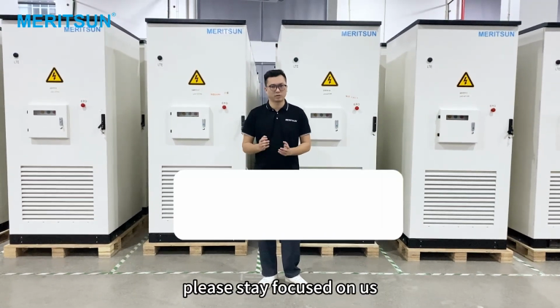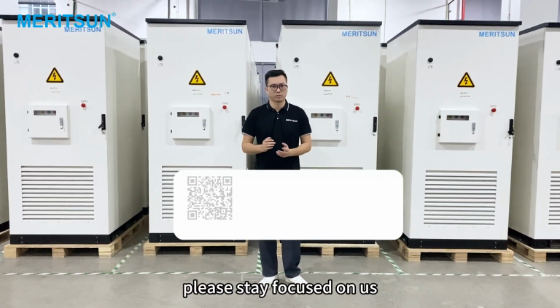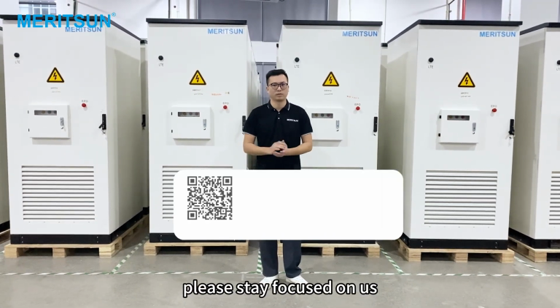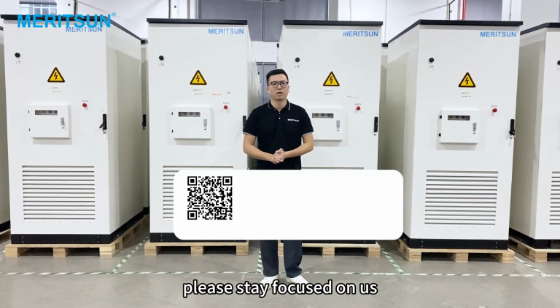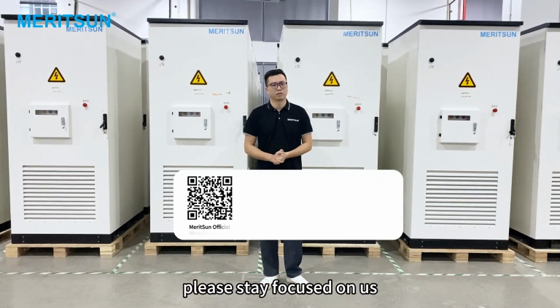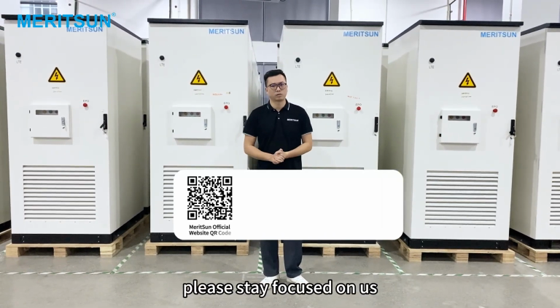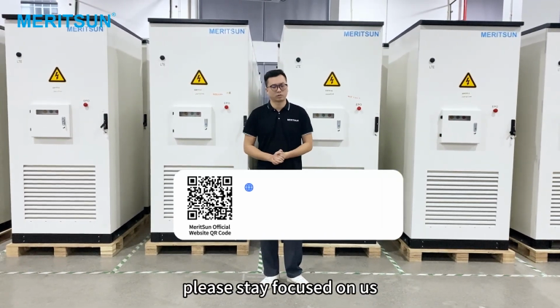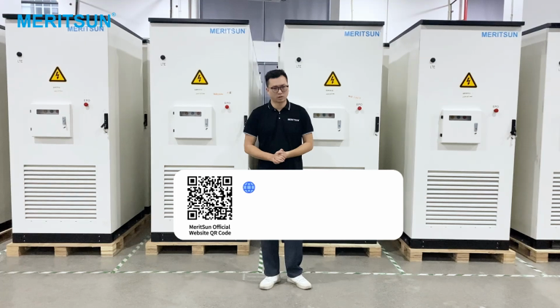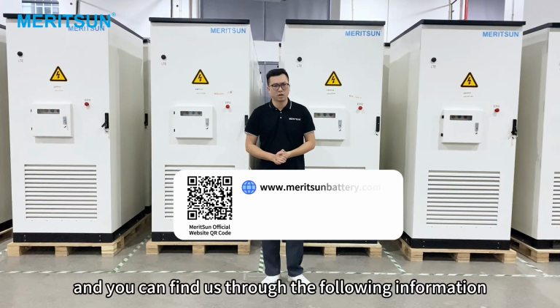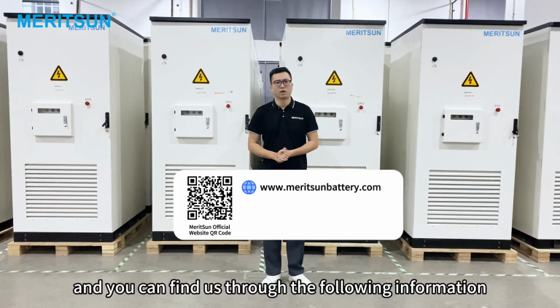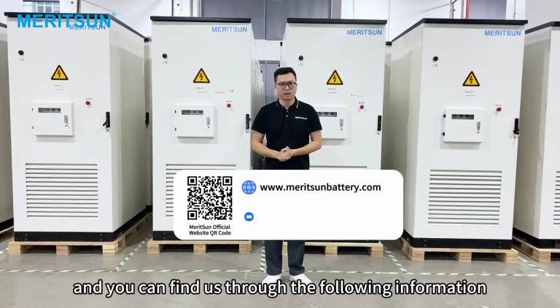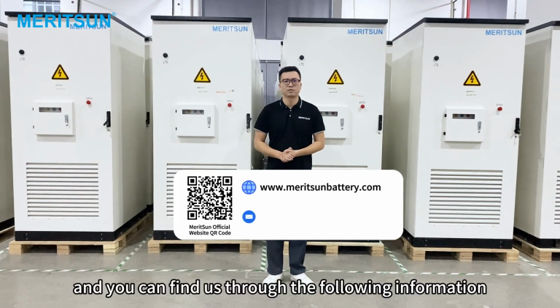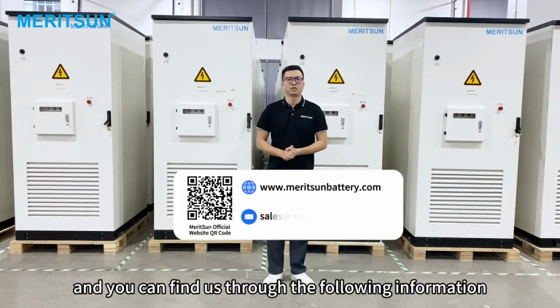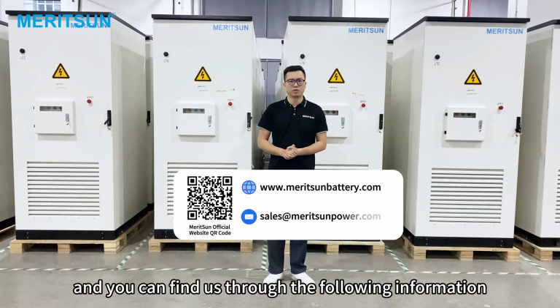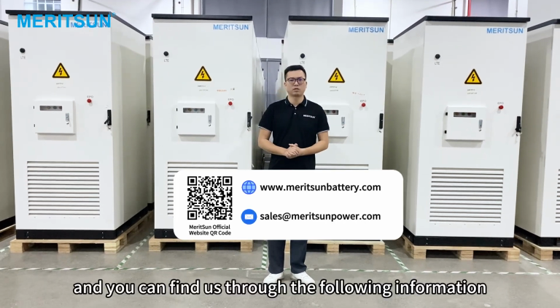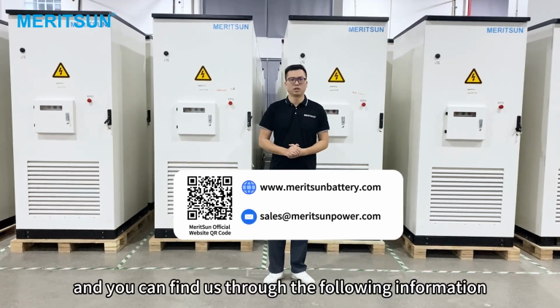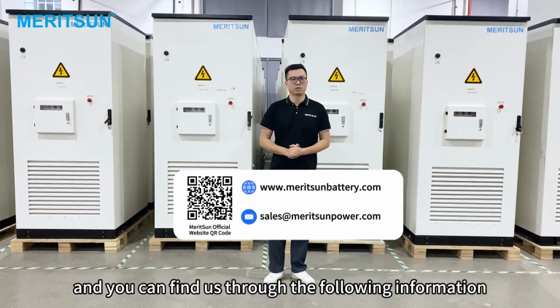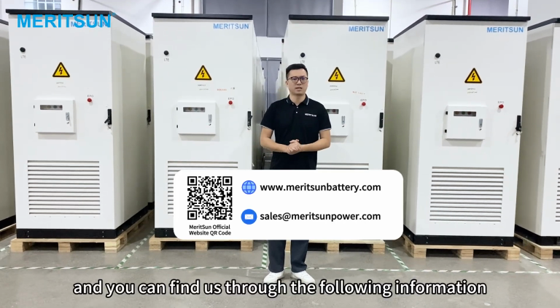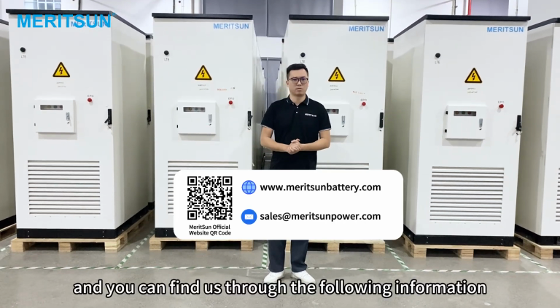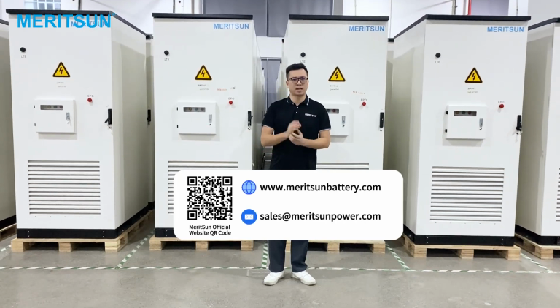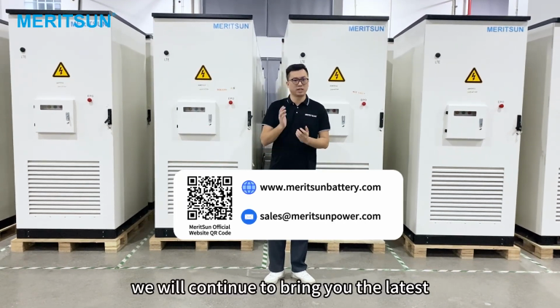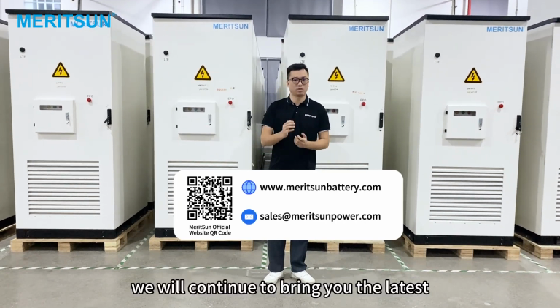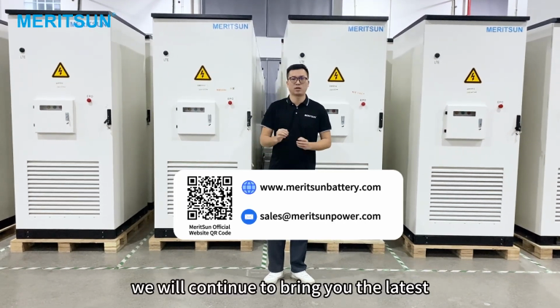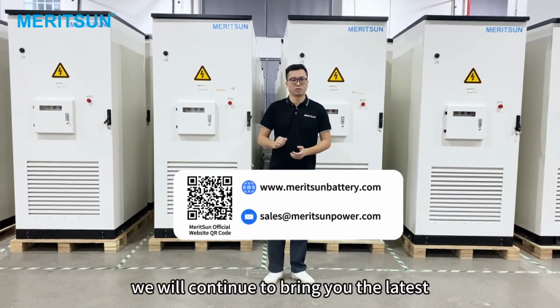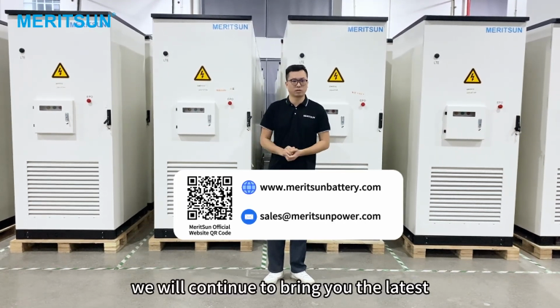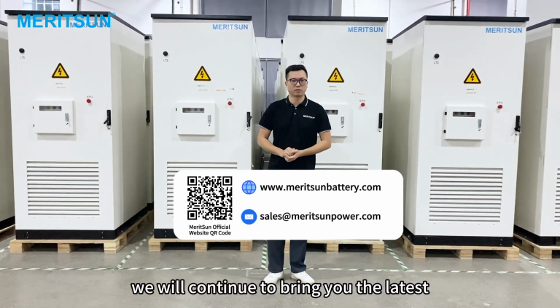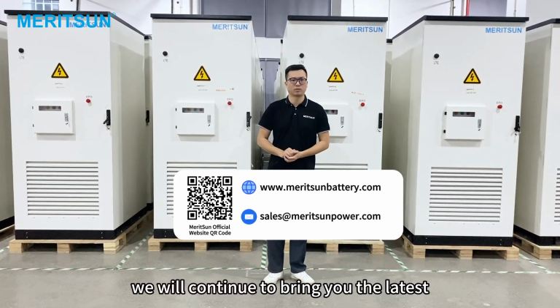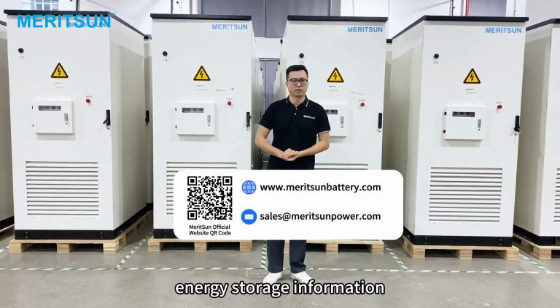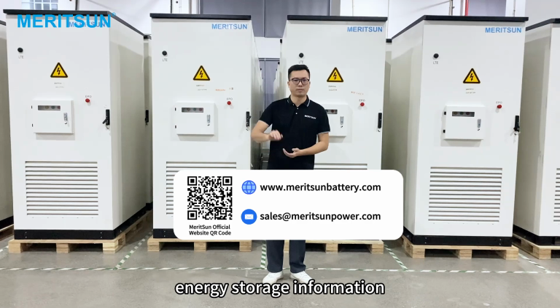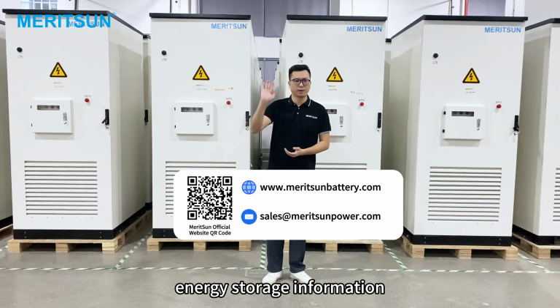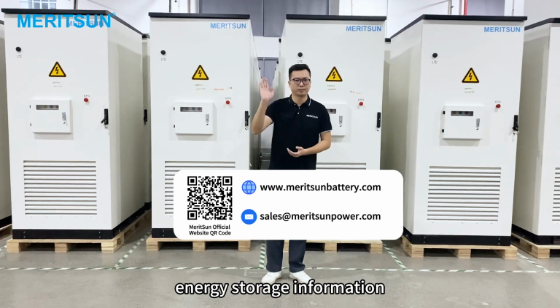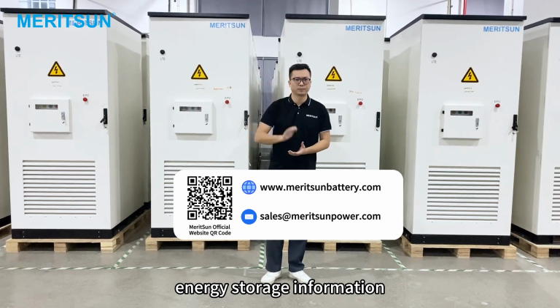Please stay focused on us for more updates on sodium-ion battery research and development progress. You can find us through the following information. We will continue to bring you the latest energy storage information.